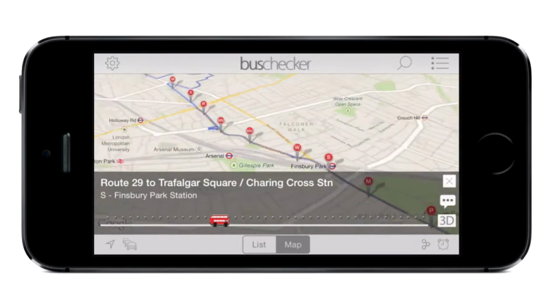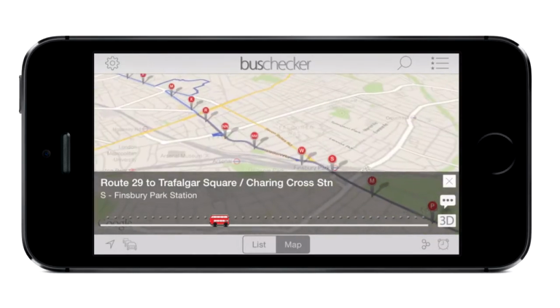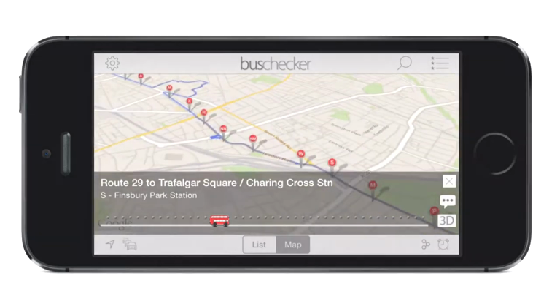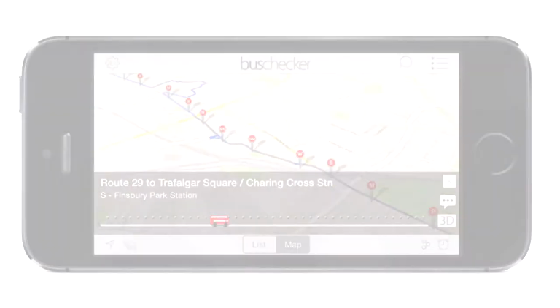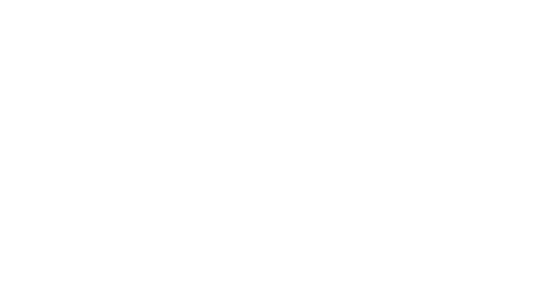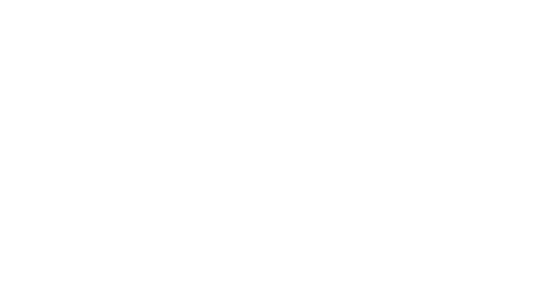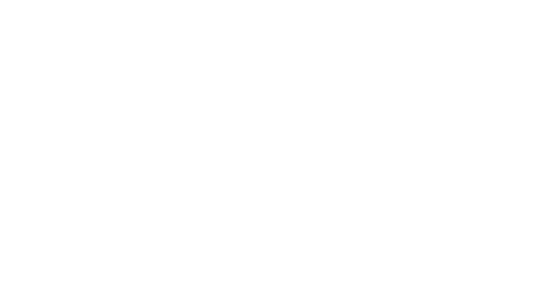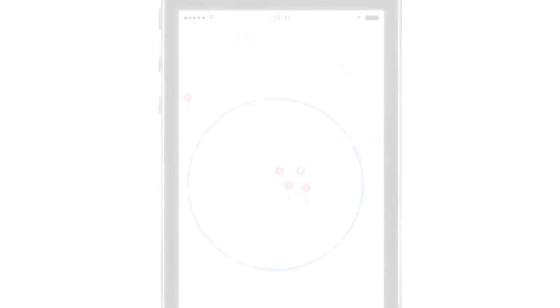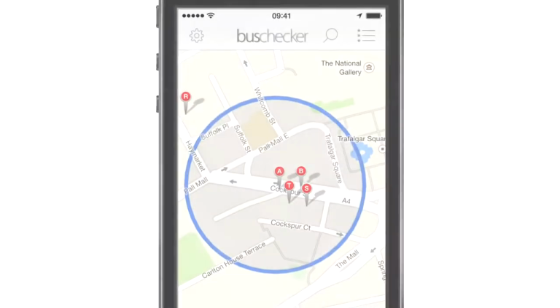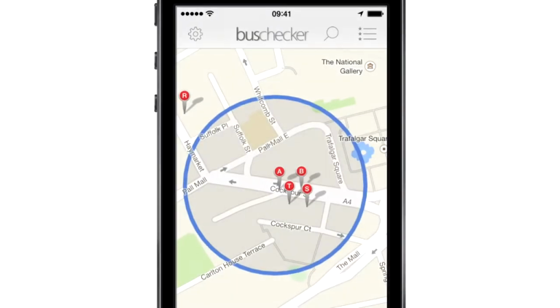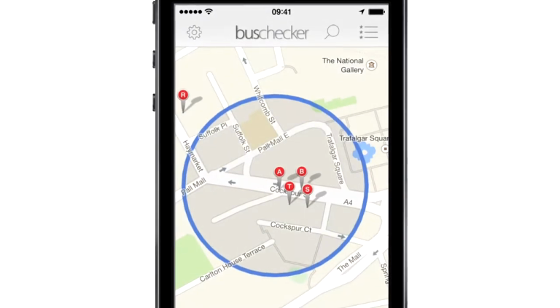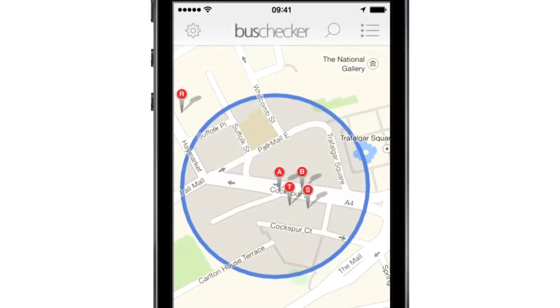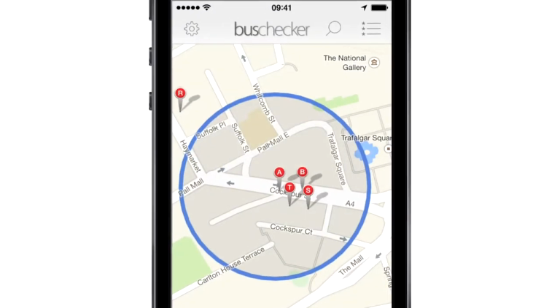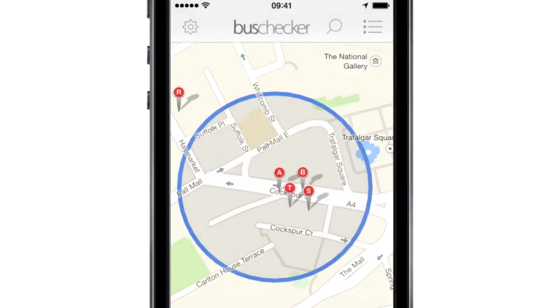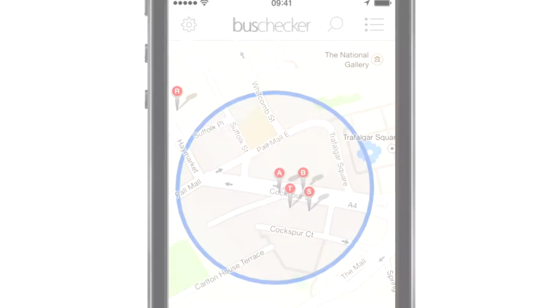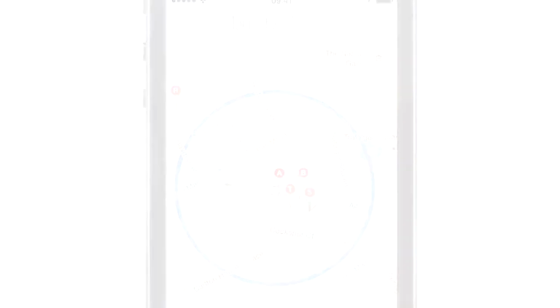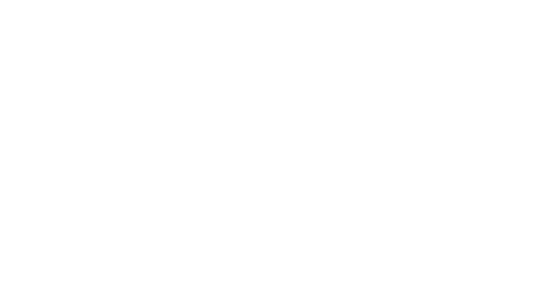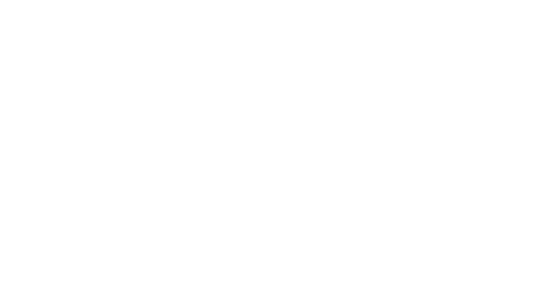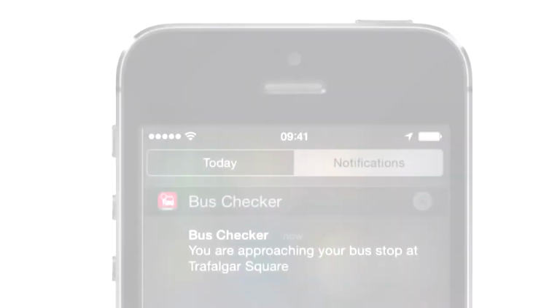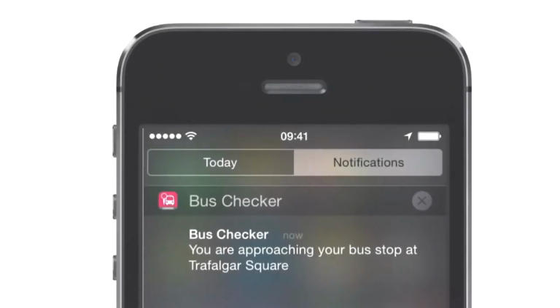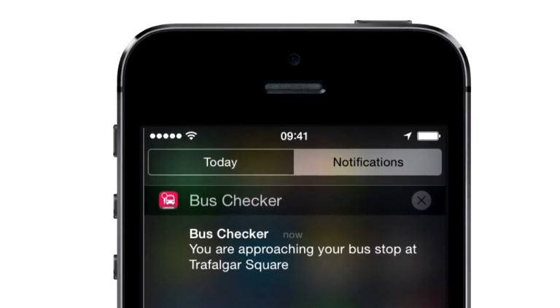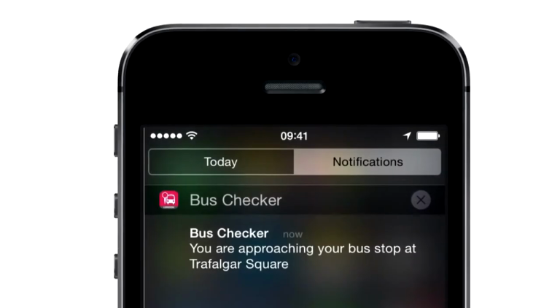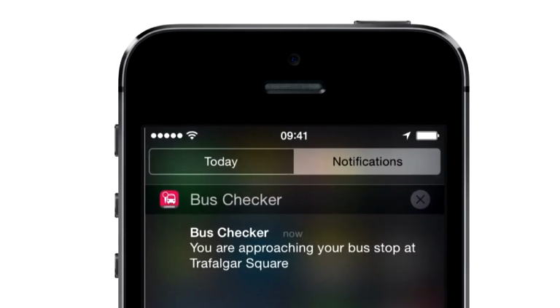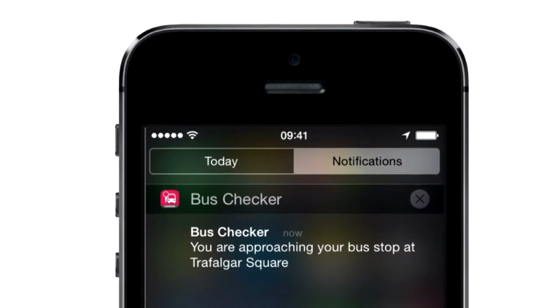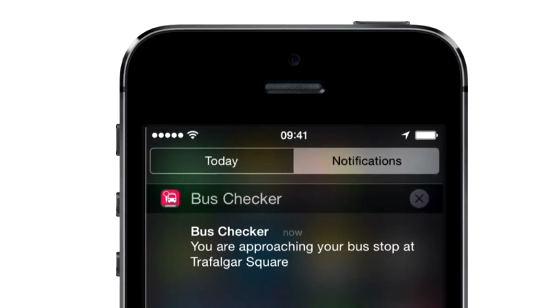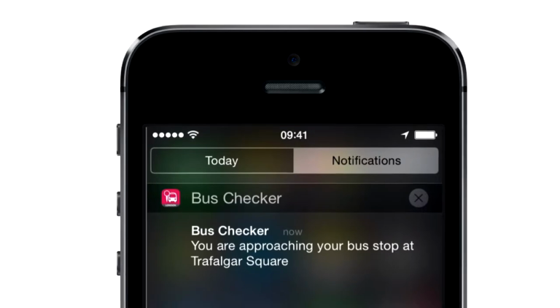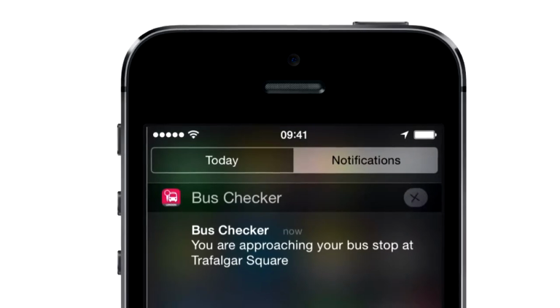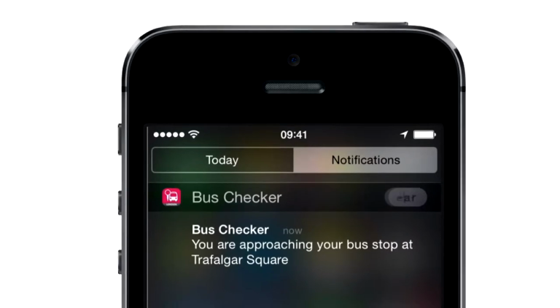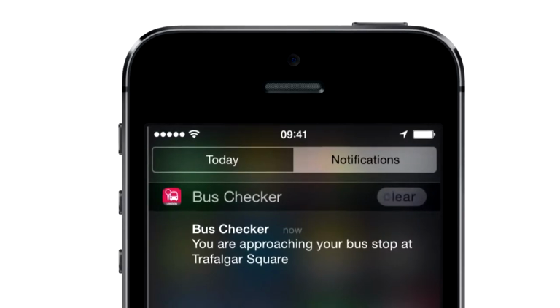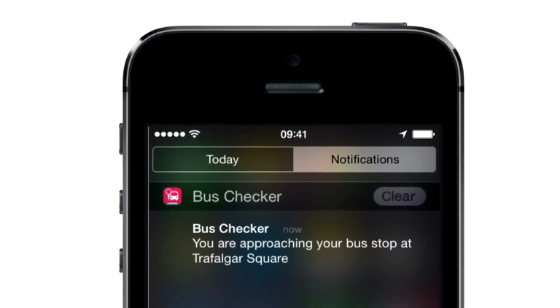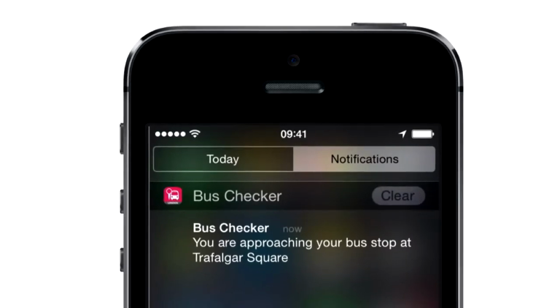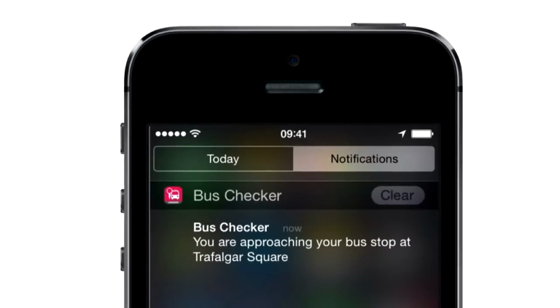And when it's time to get off, Bus Checker will even remind you with a stop alert. No more falling asleep on the bus.